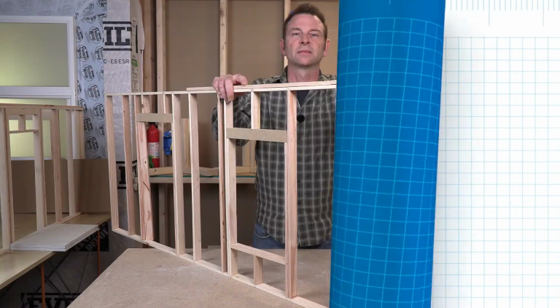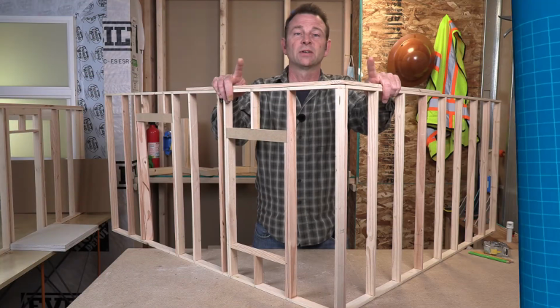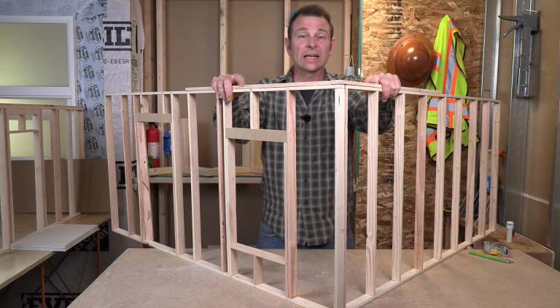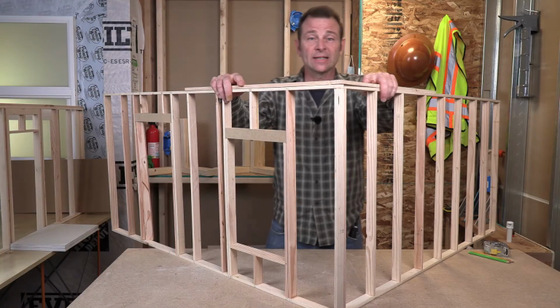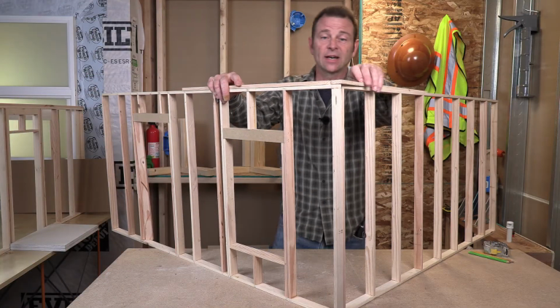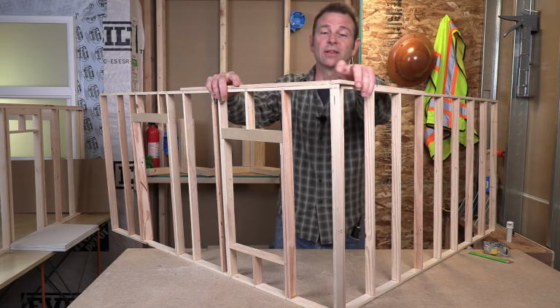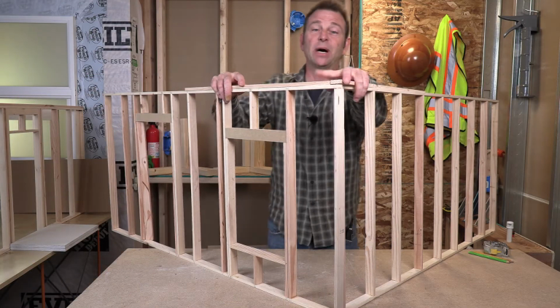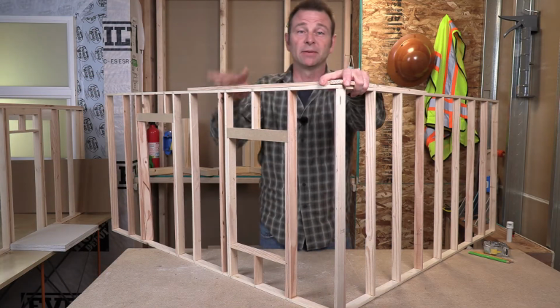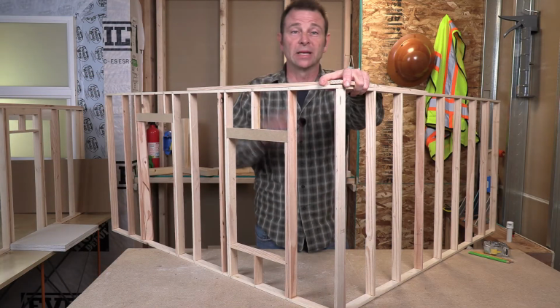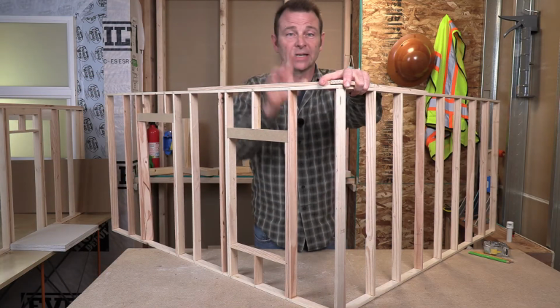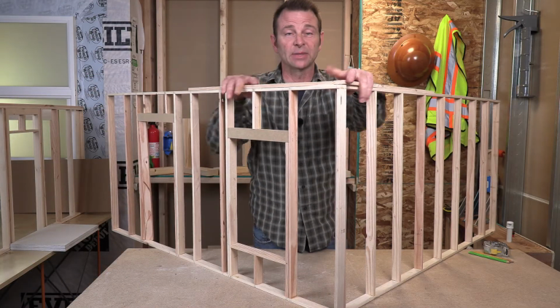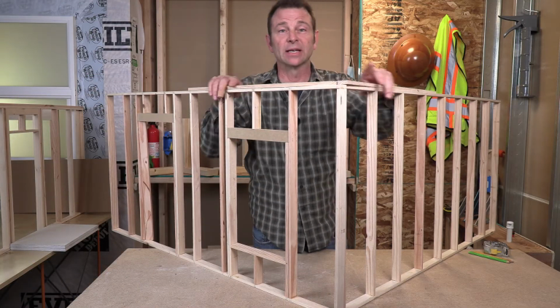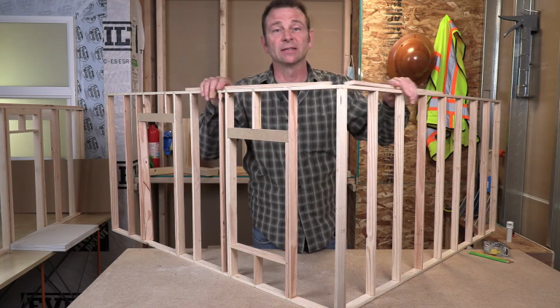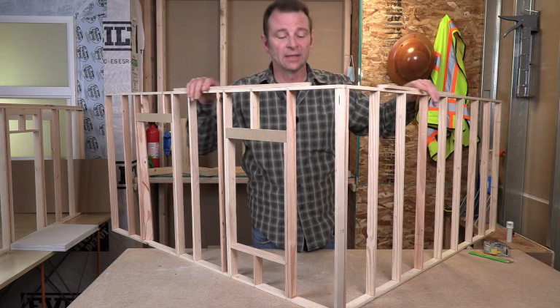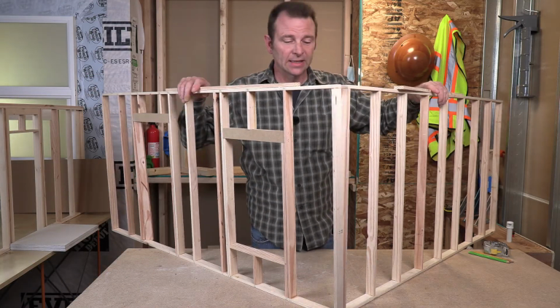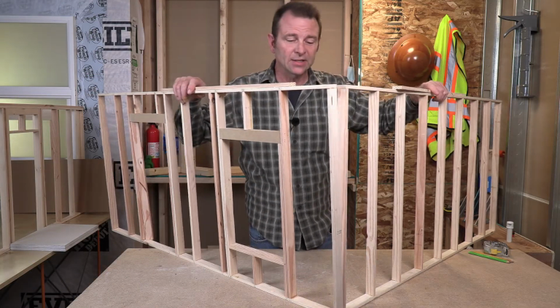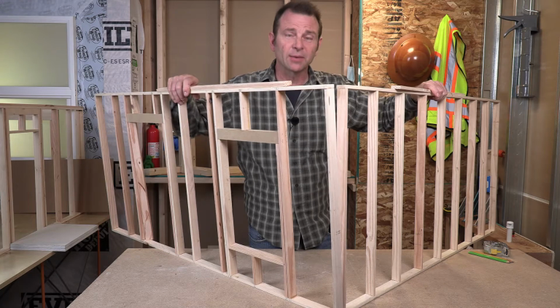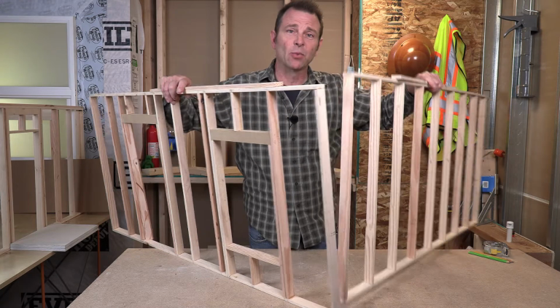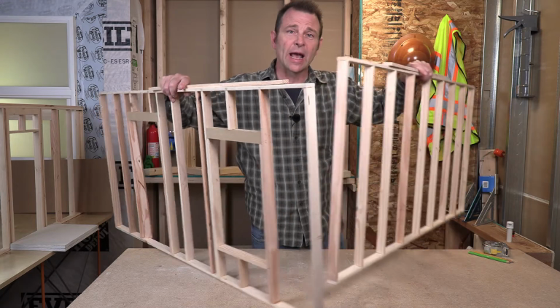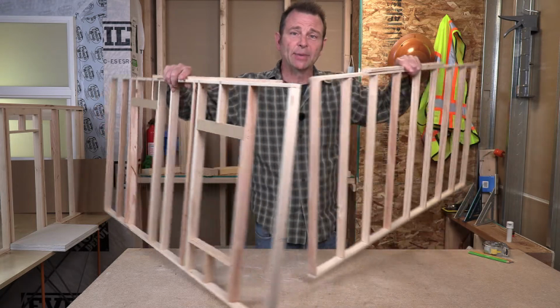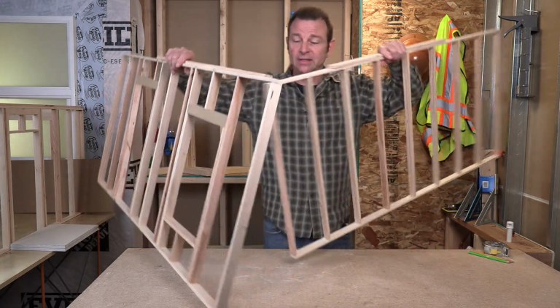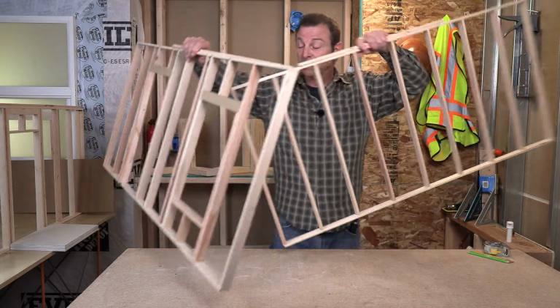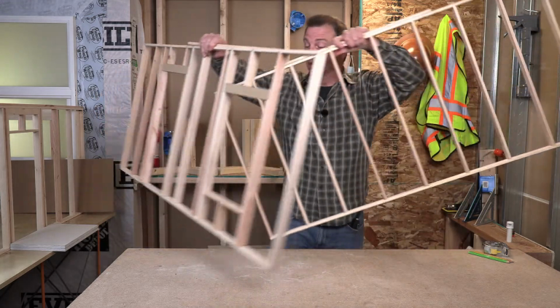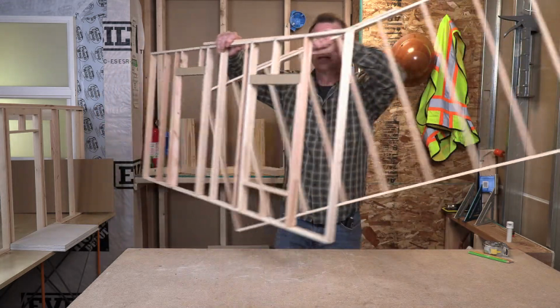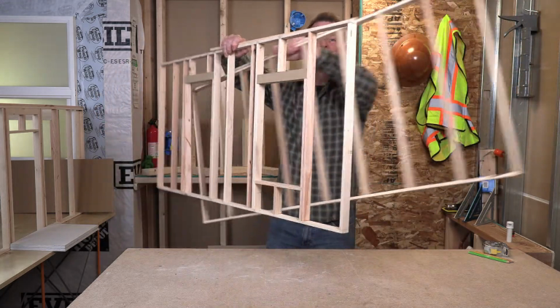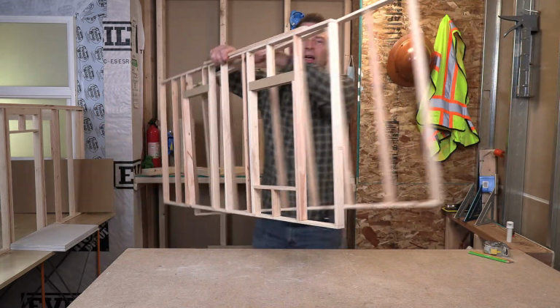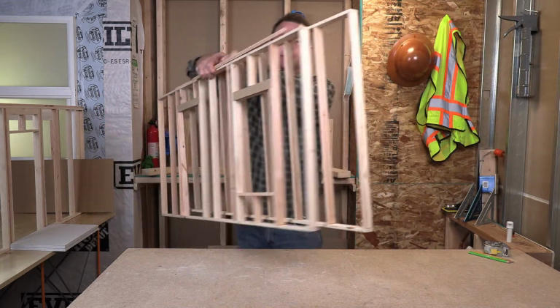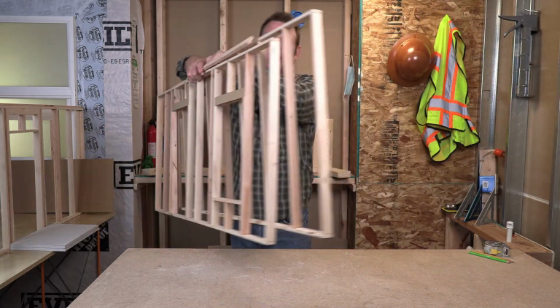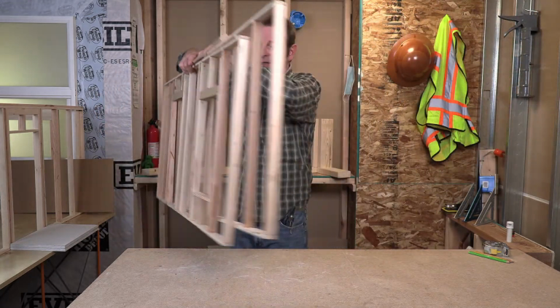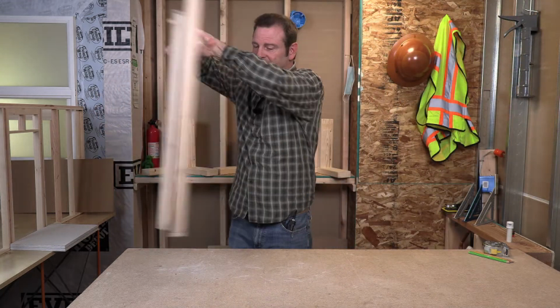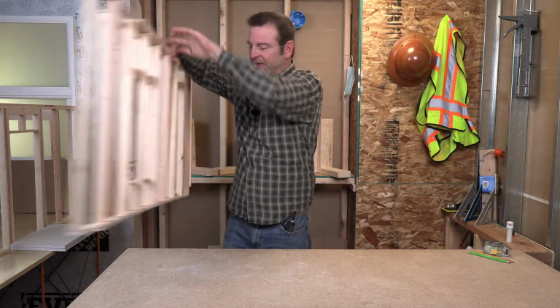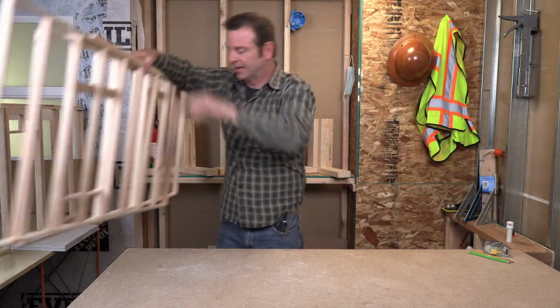So that takes care of the bottom and top connections. Let's talk about what happens in the middle. I've got some mock-ups for that.